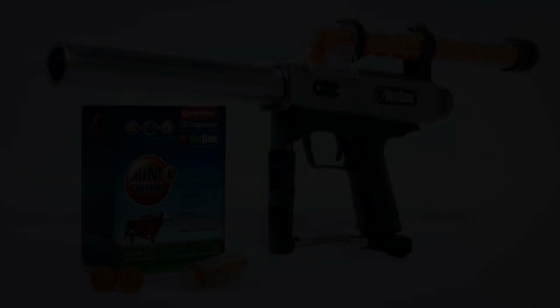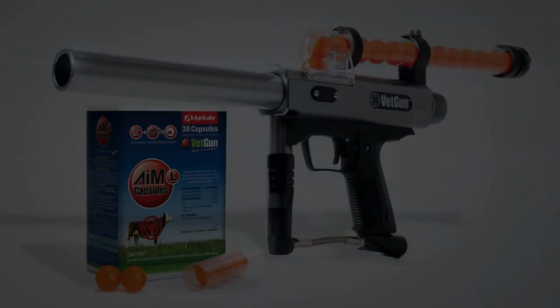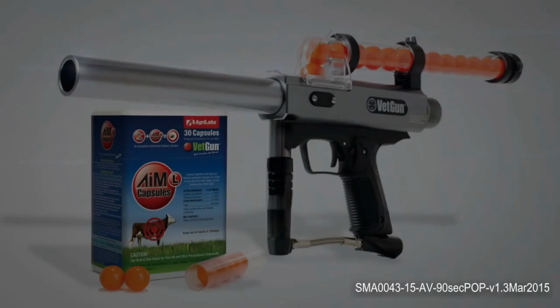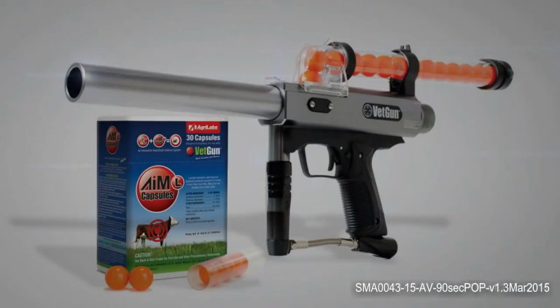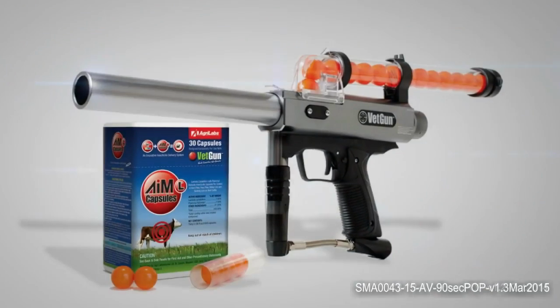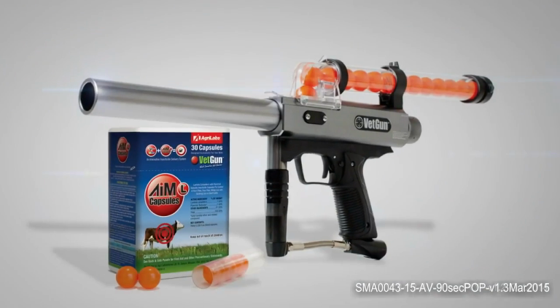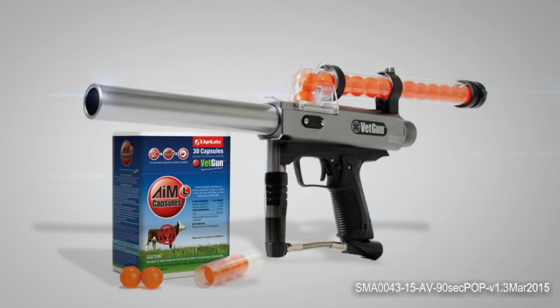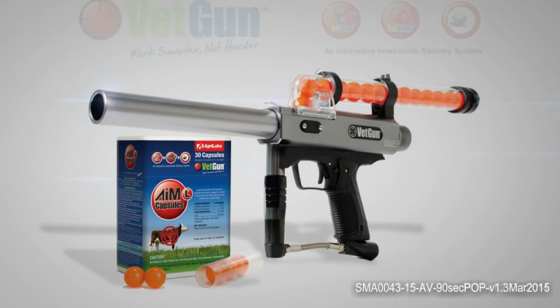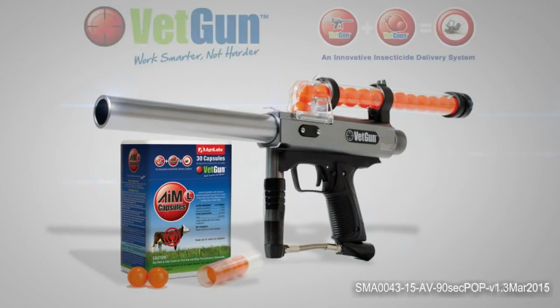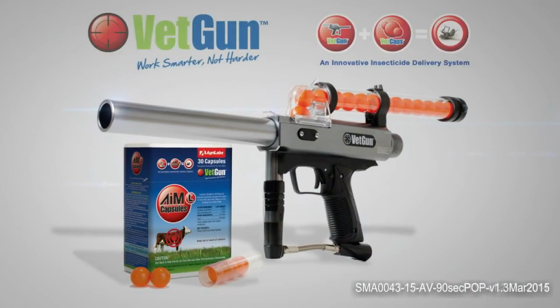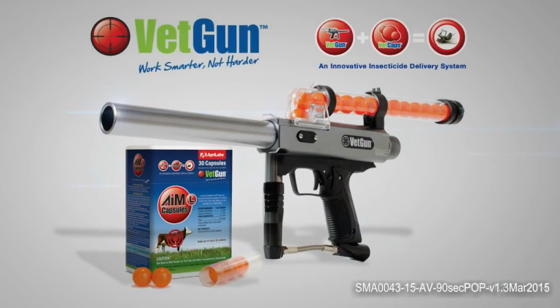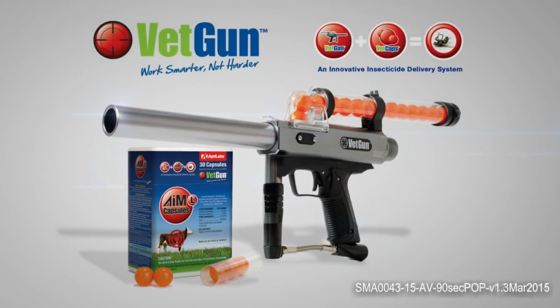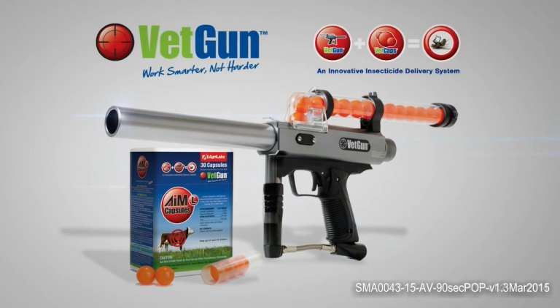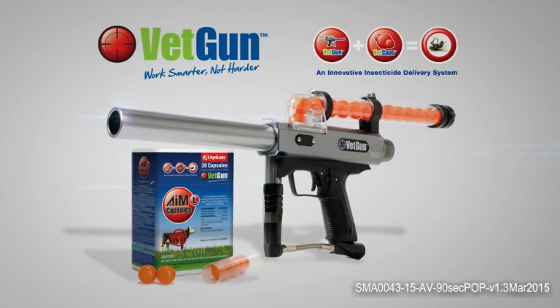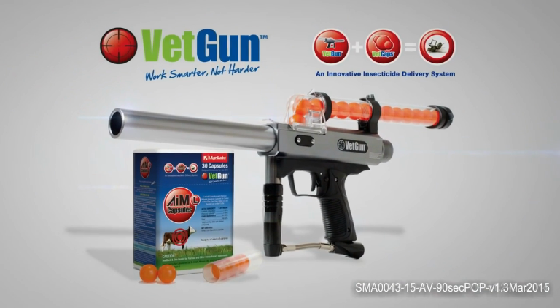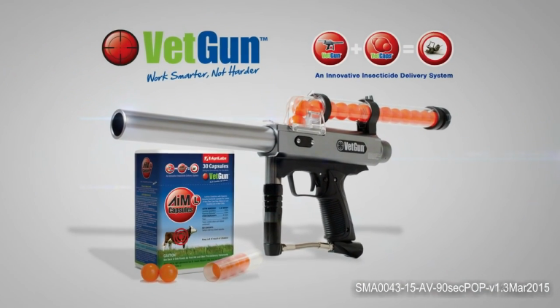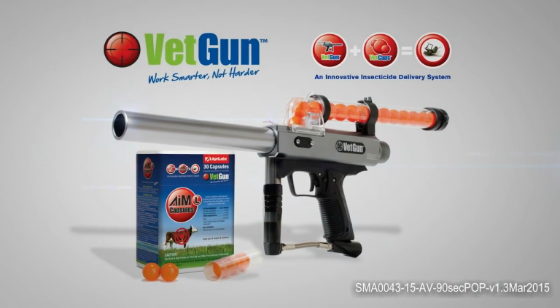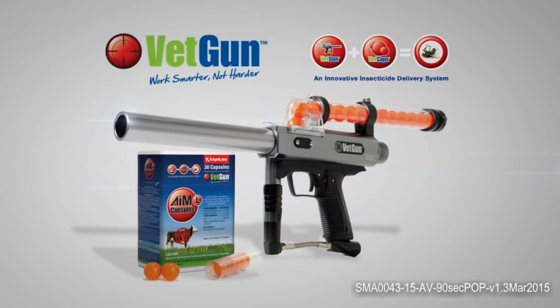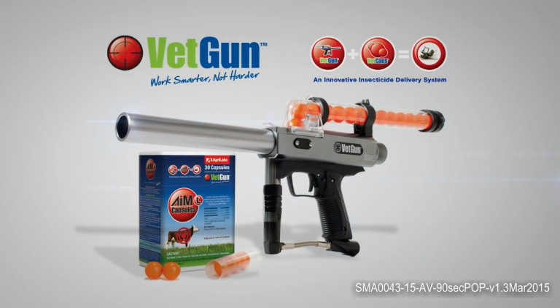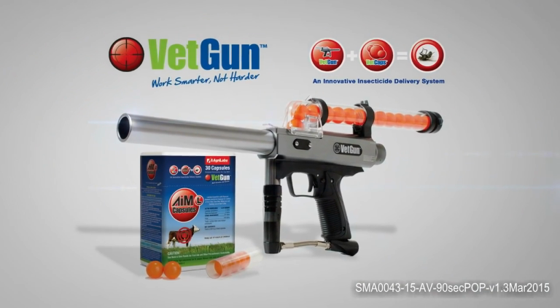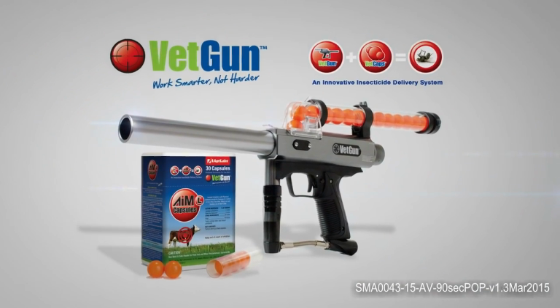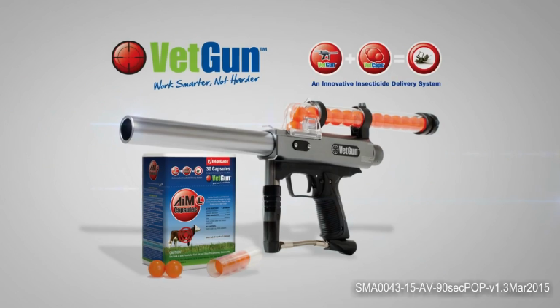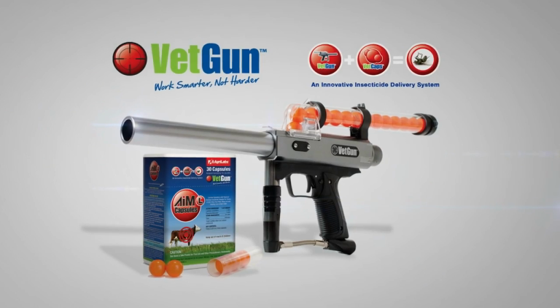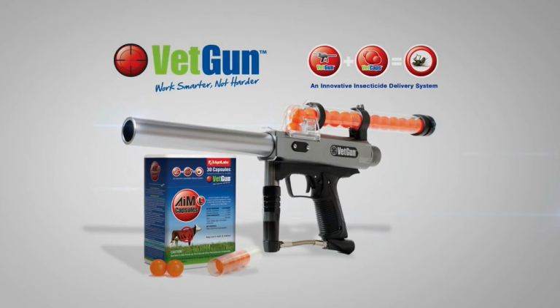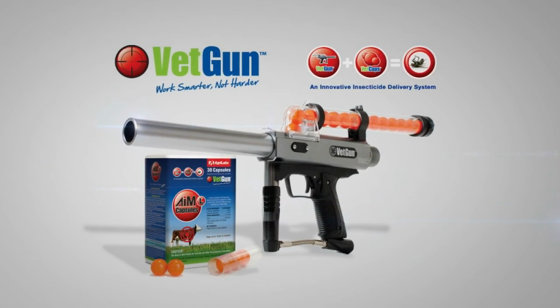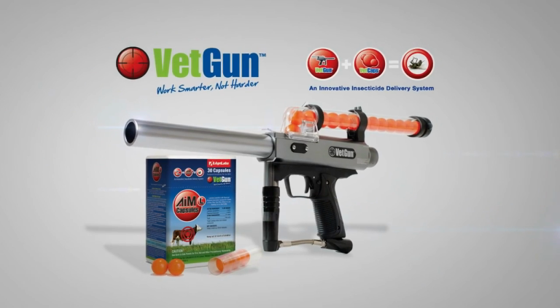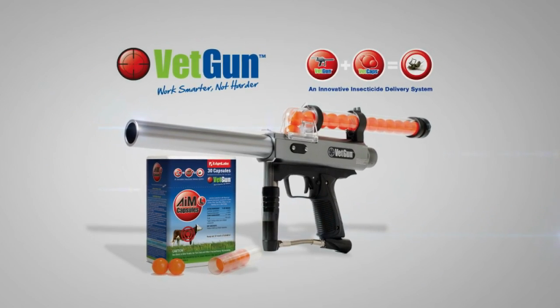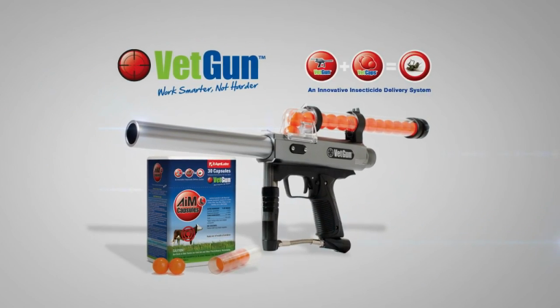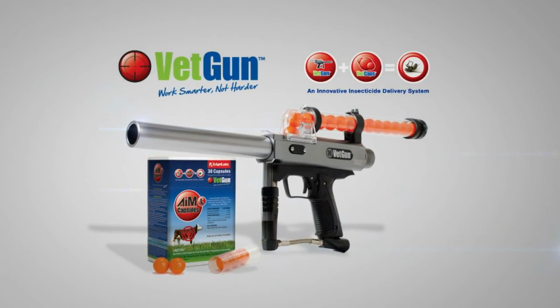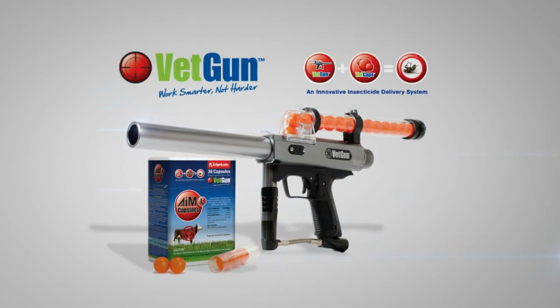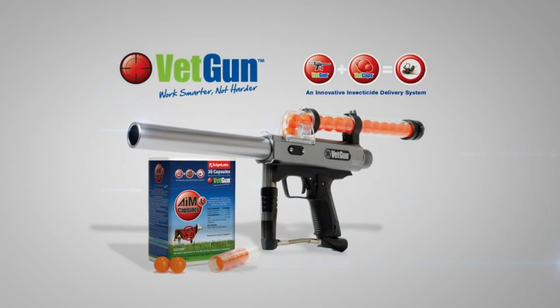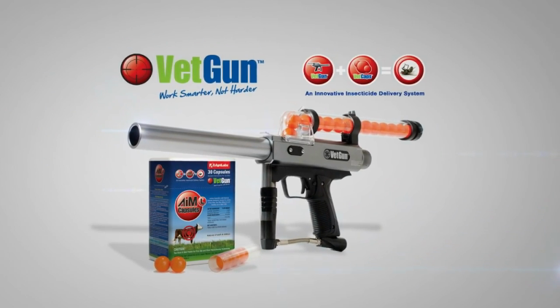Introducing the revolutionary VETGUN, a fast and easy insecticide delivery system for controlling cattle parasites.